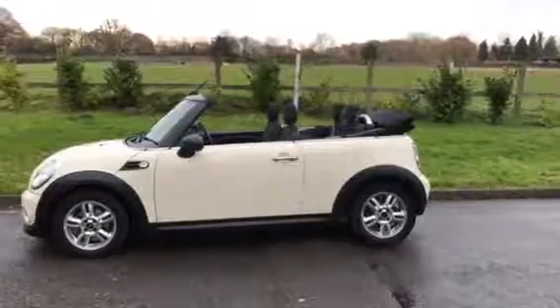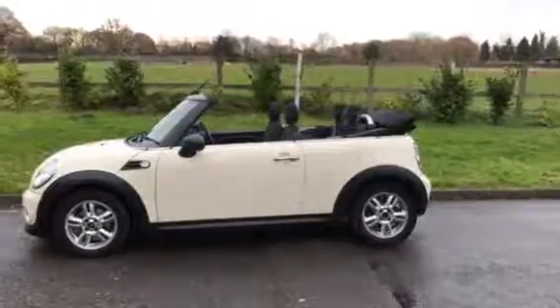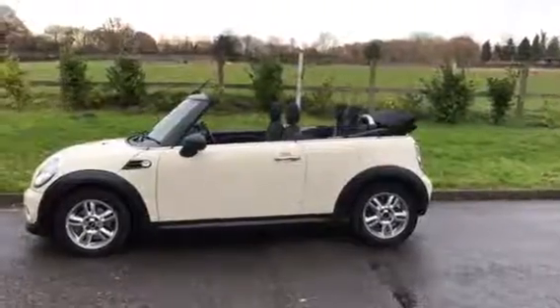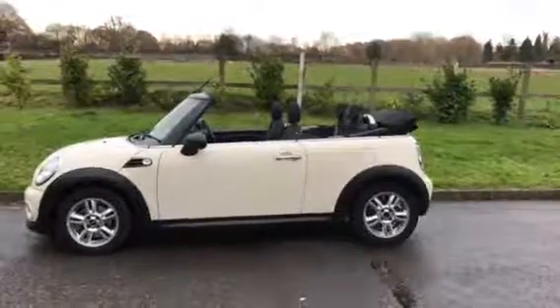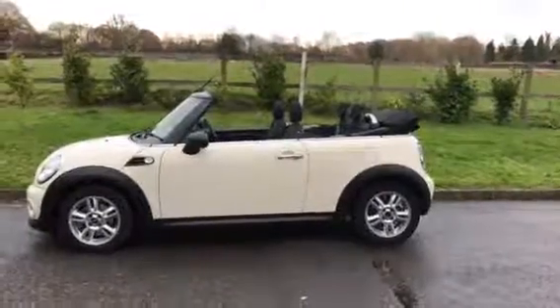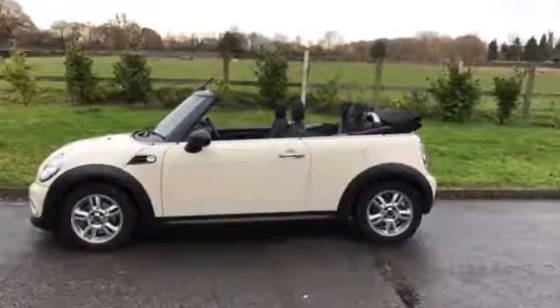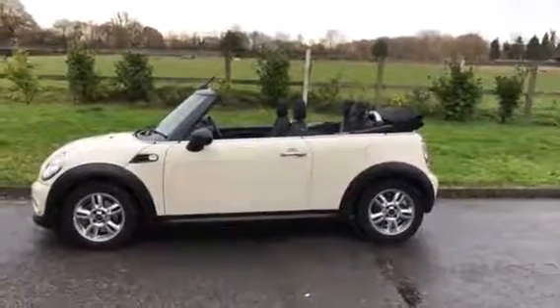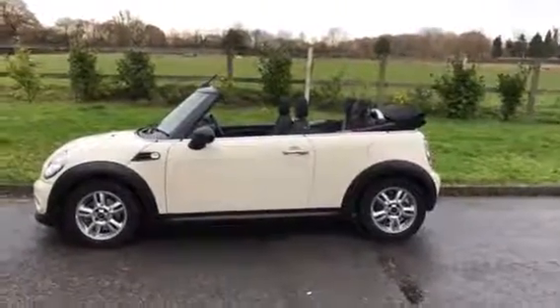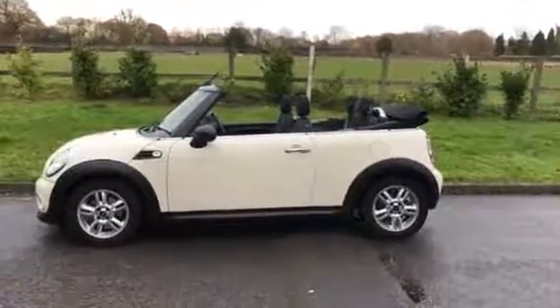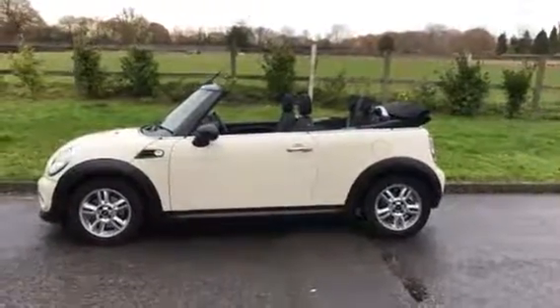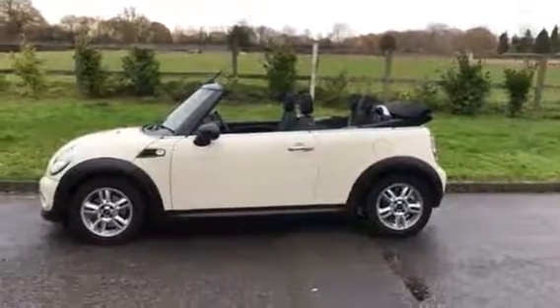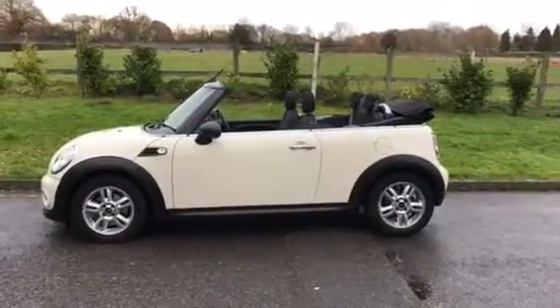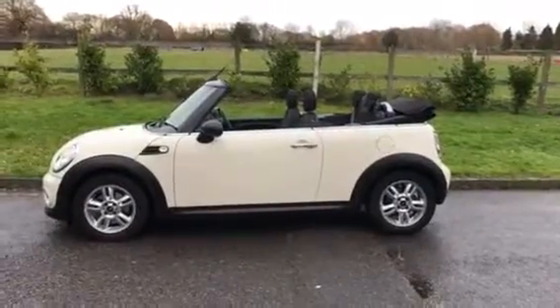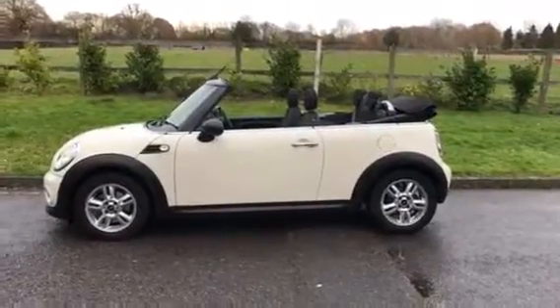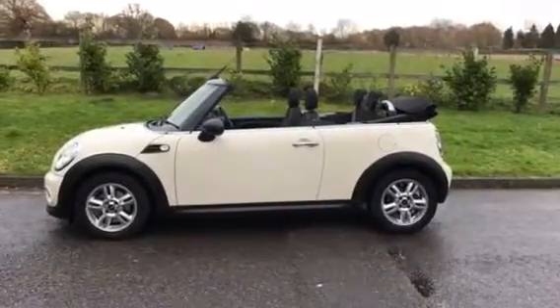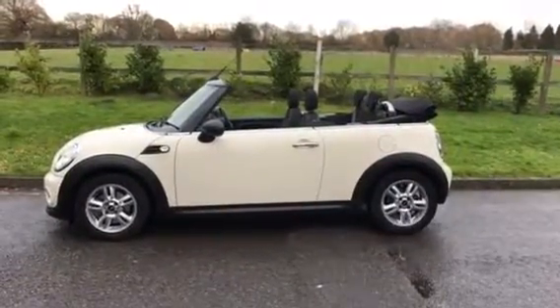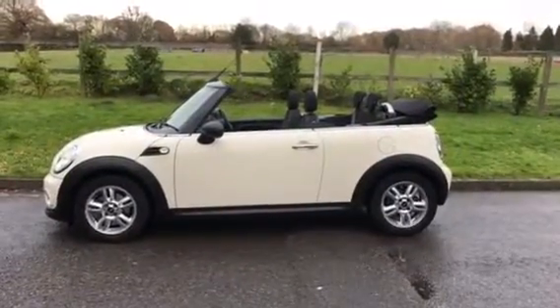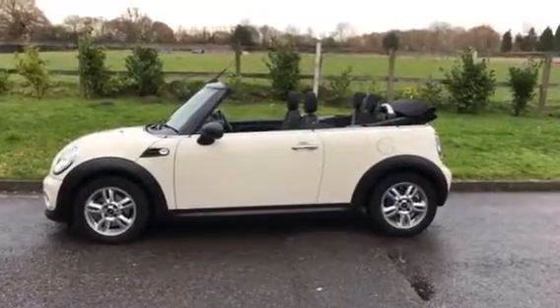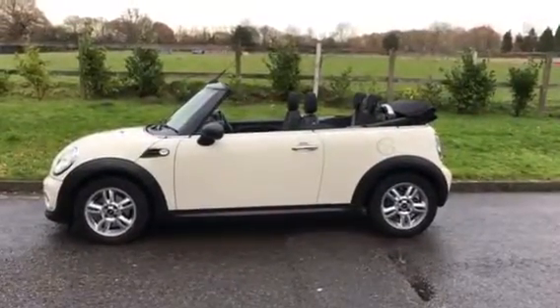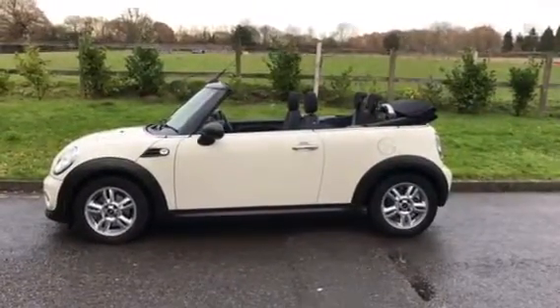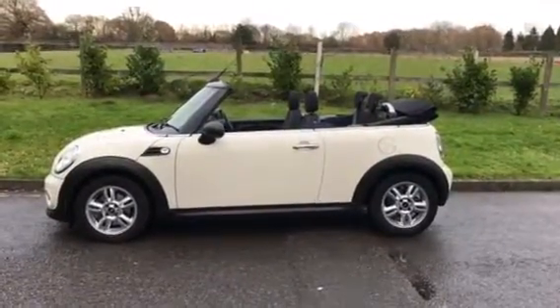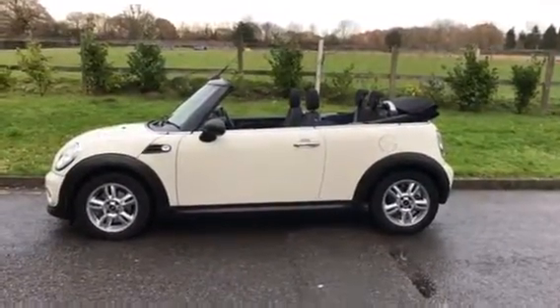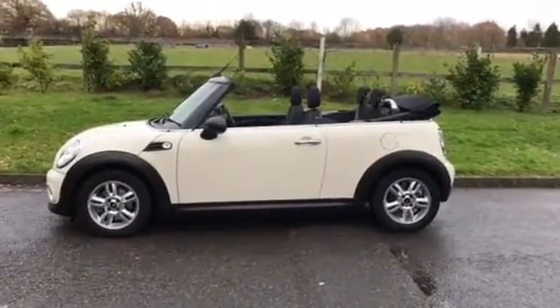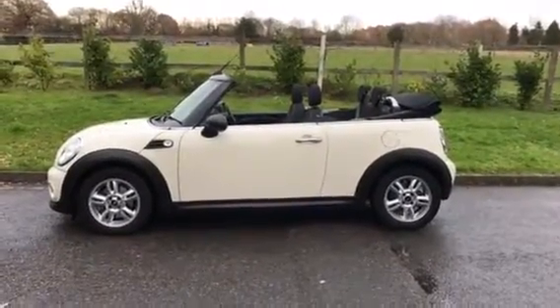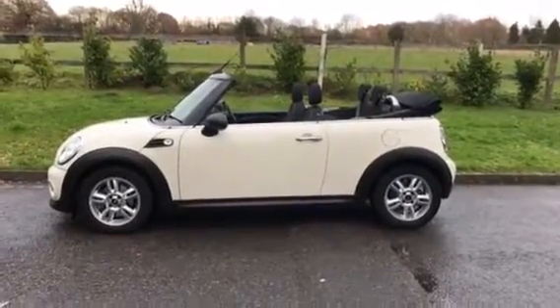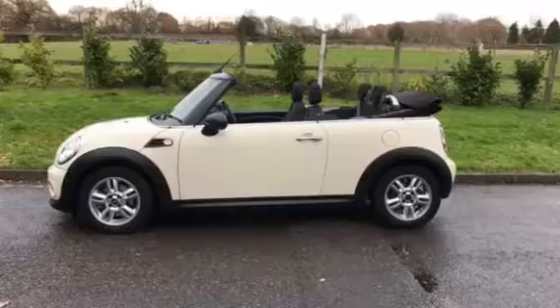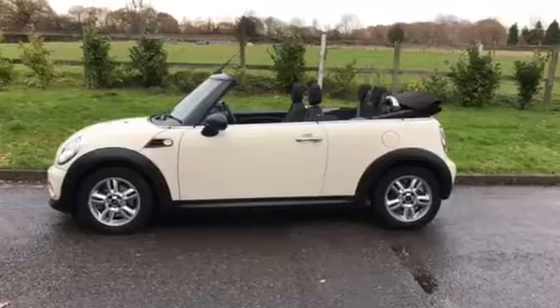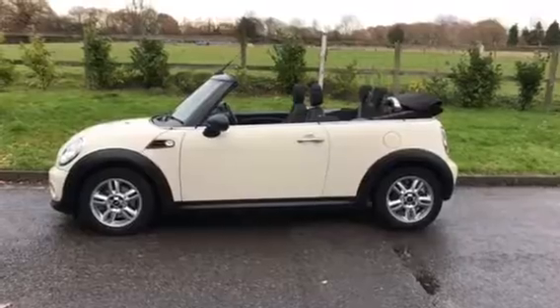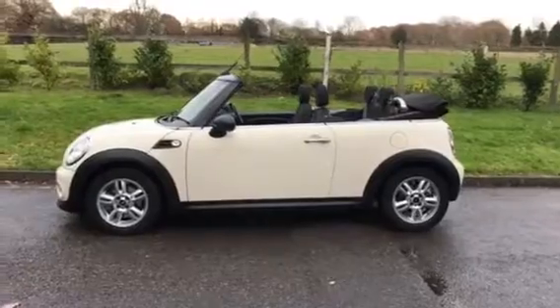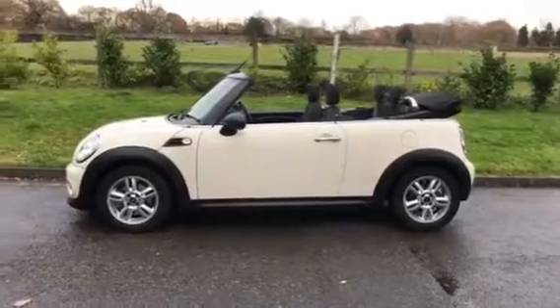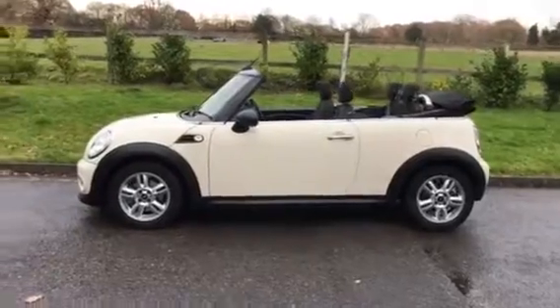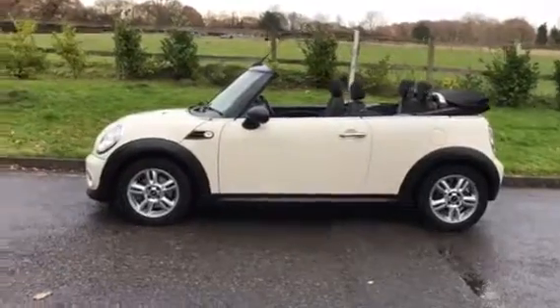This is a 2012 Mini One Convertible with a Pepper Pack. Let's take a look around.